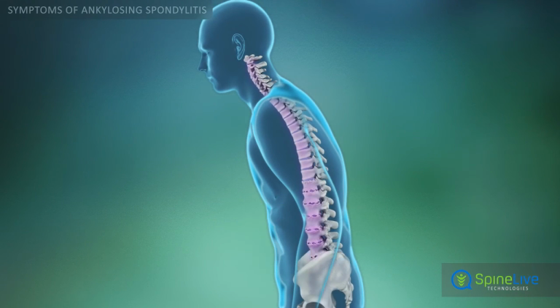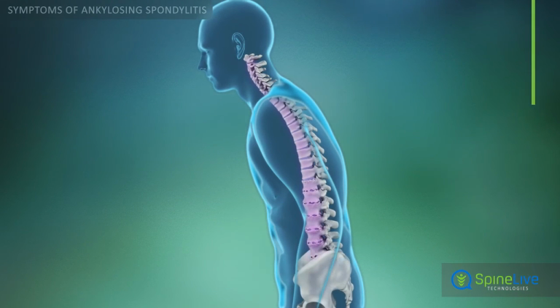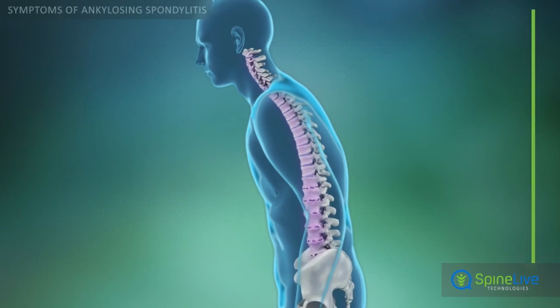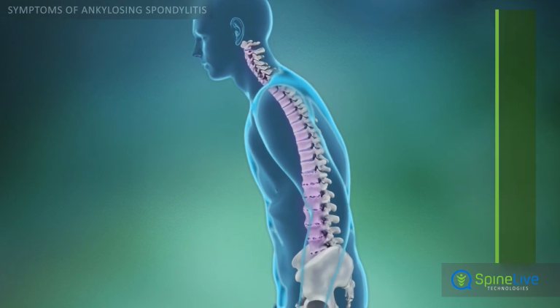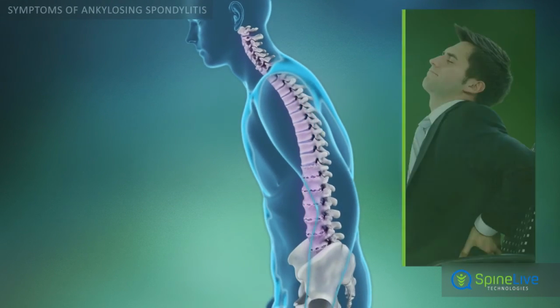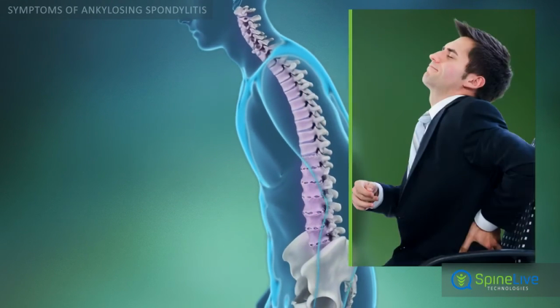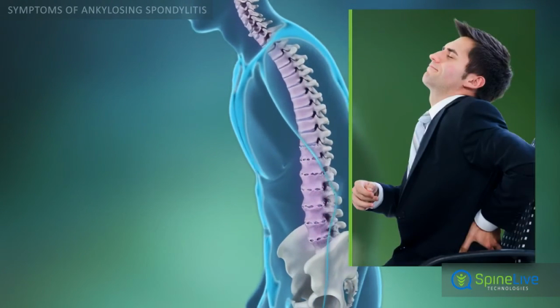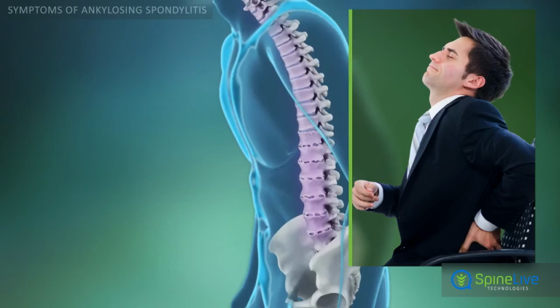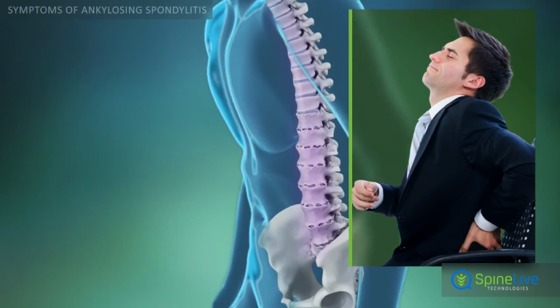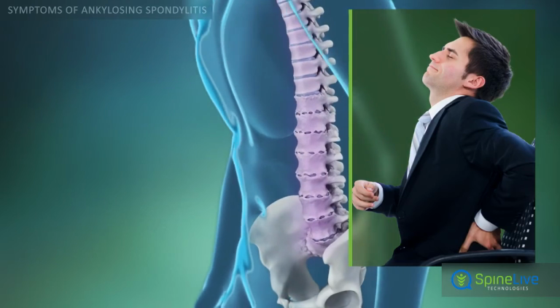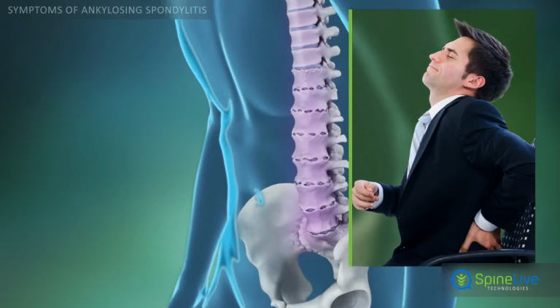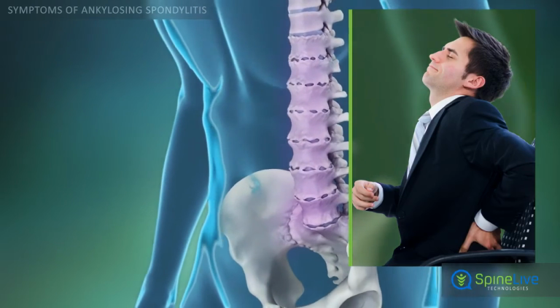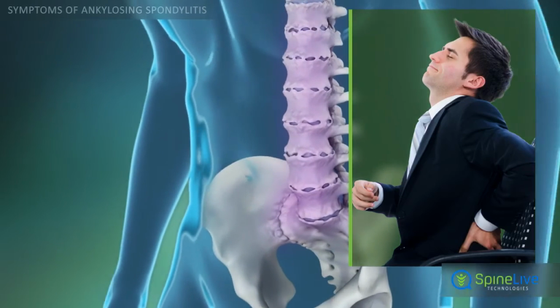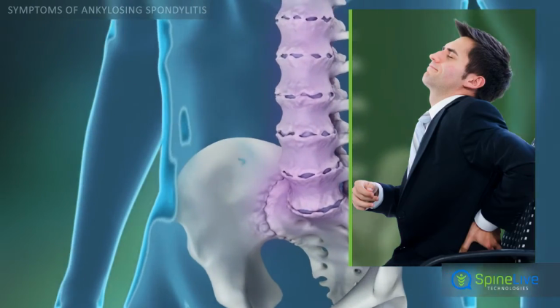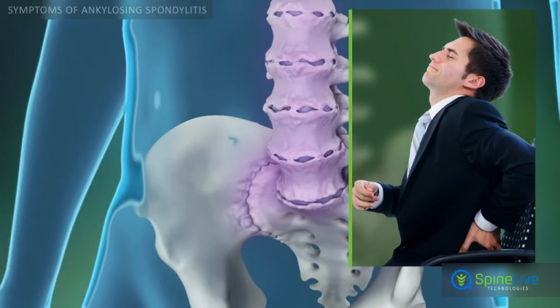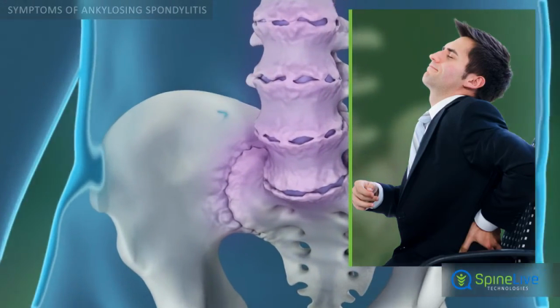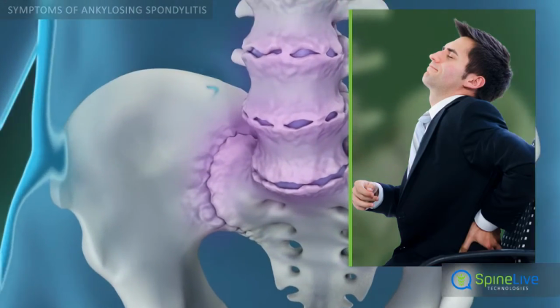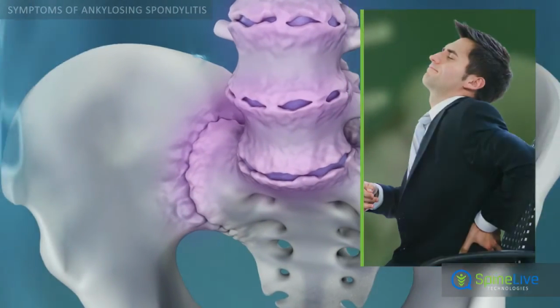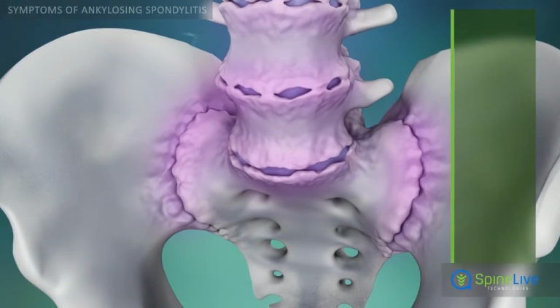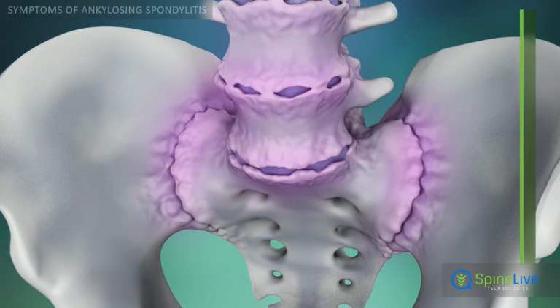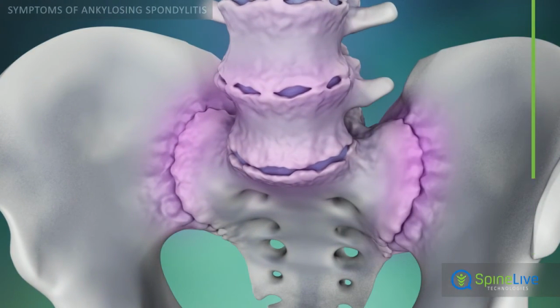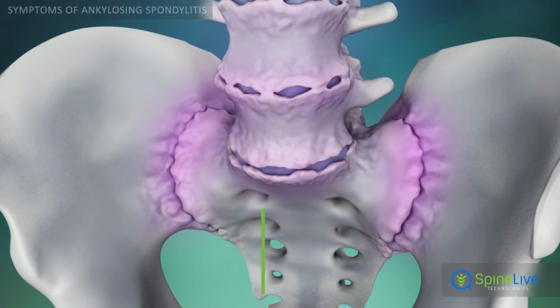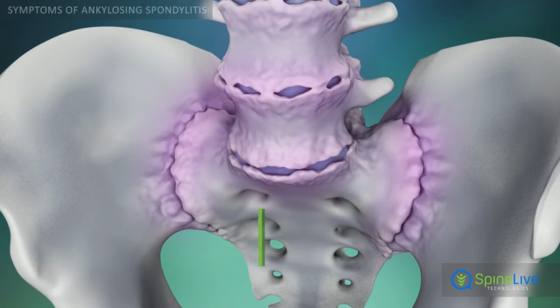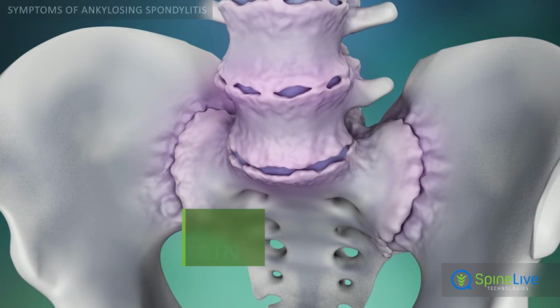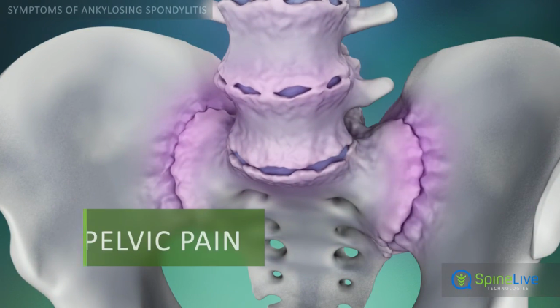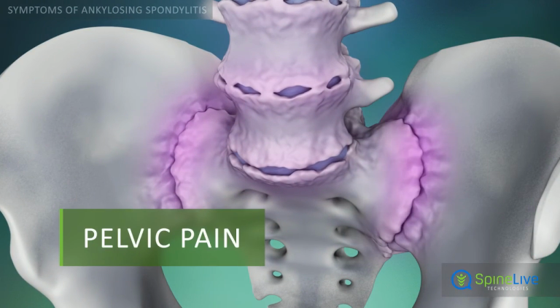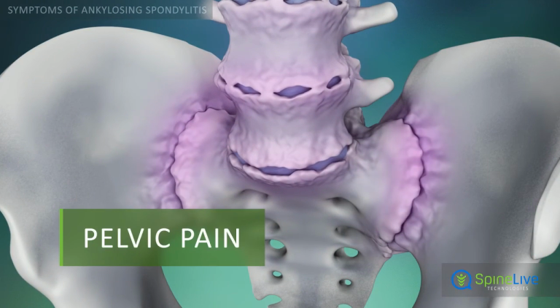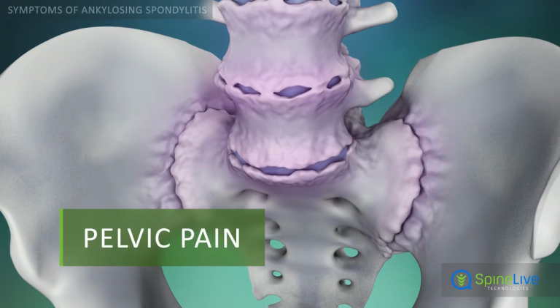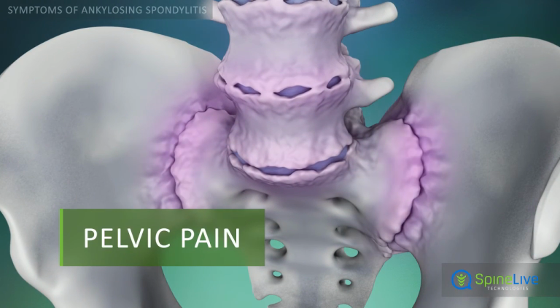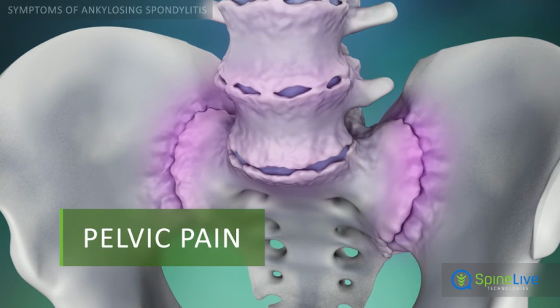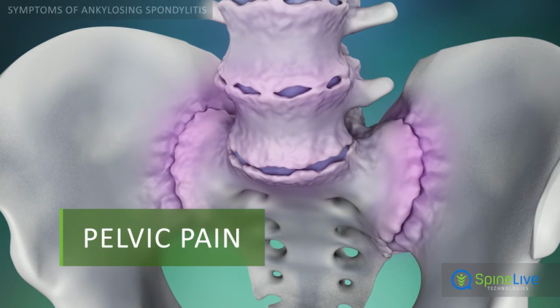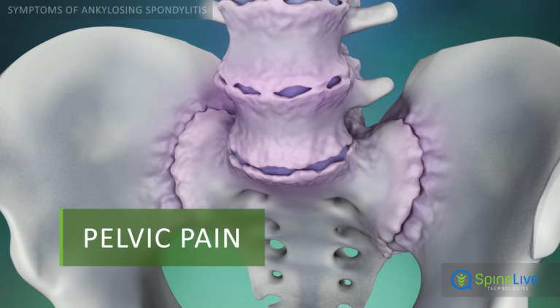Riding in a car, standing, or sitting too long may be painful due to sacroiliac joint inflammation.